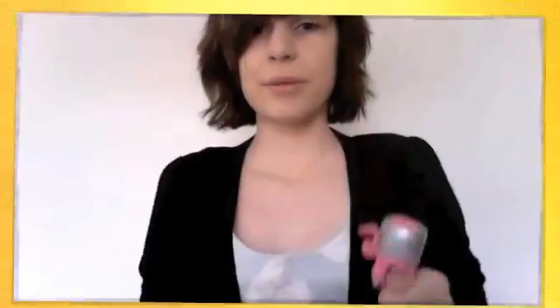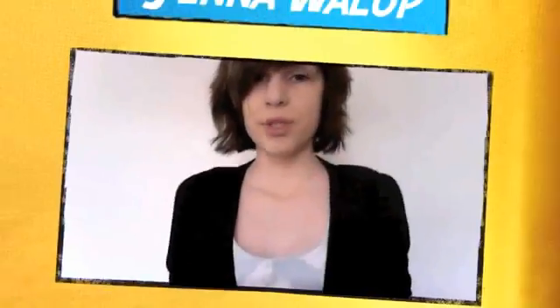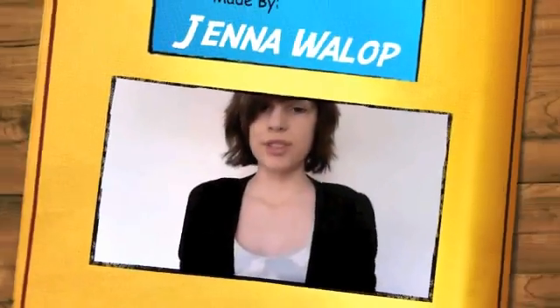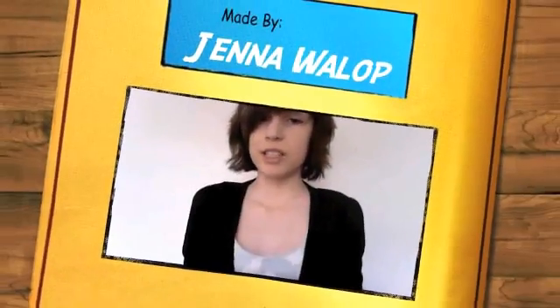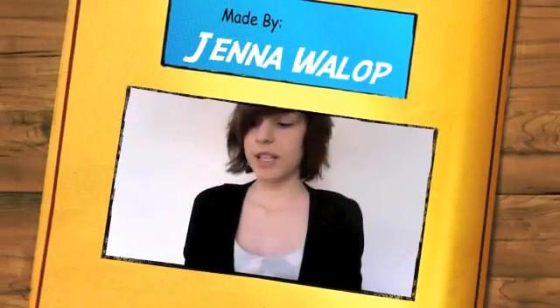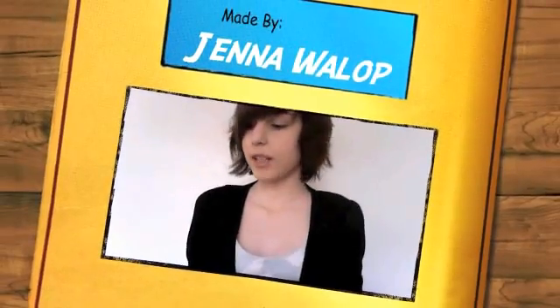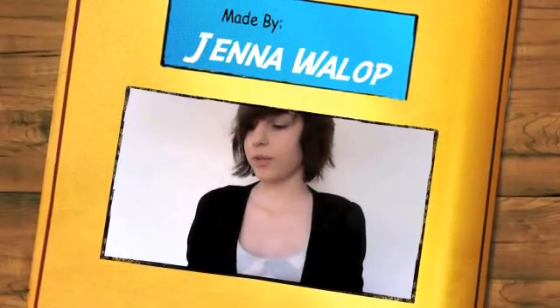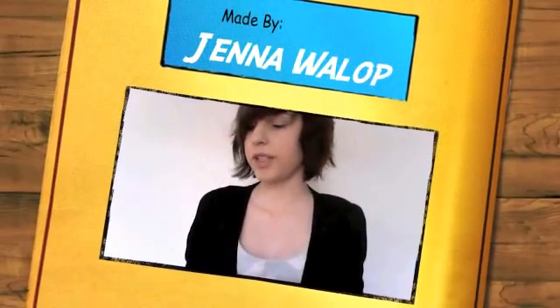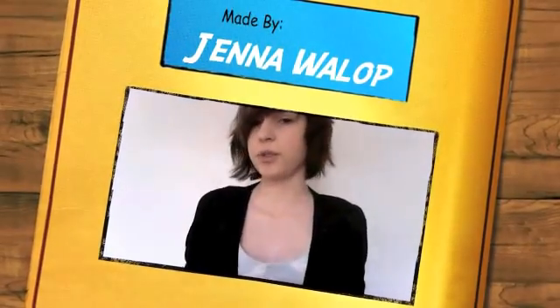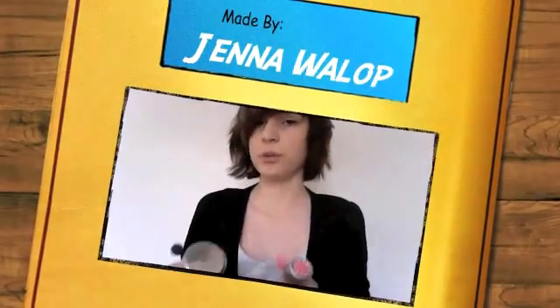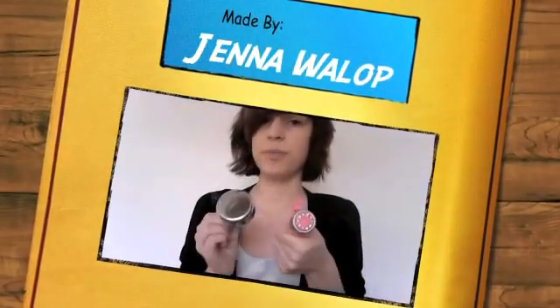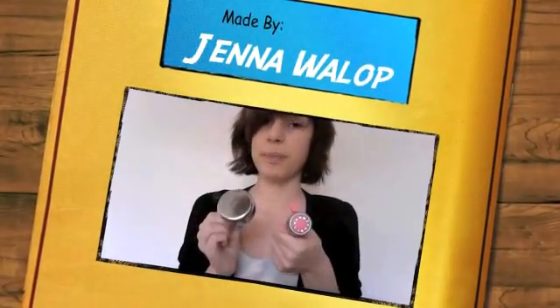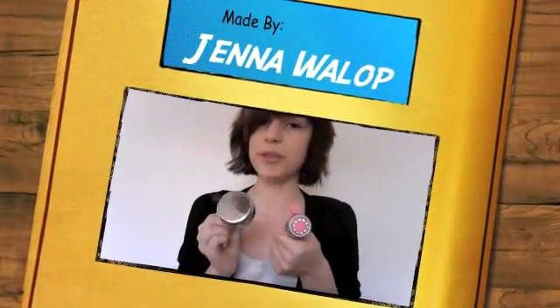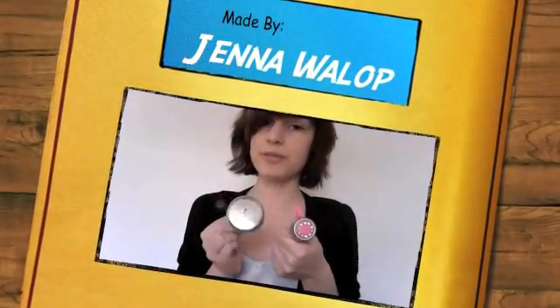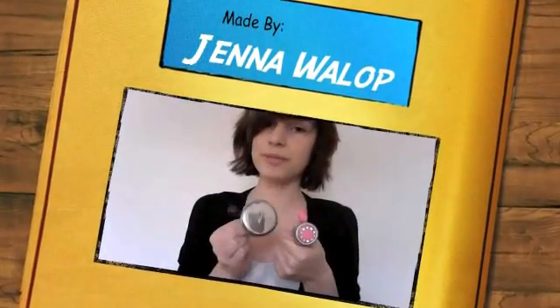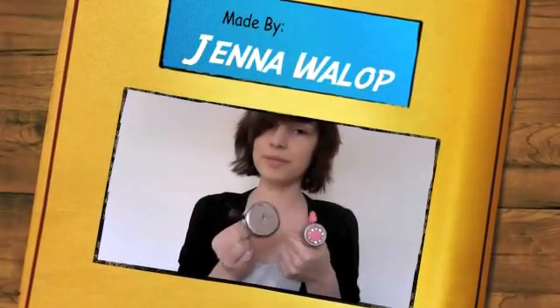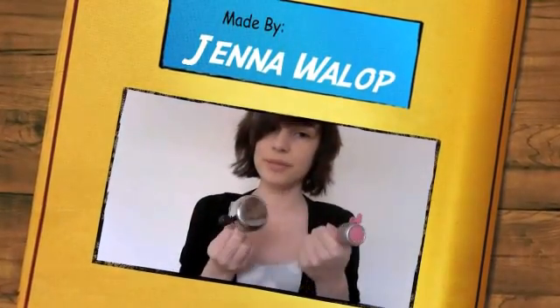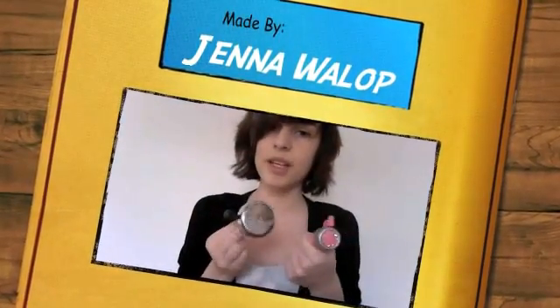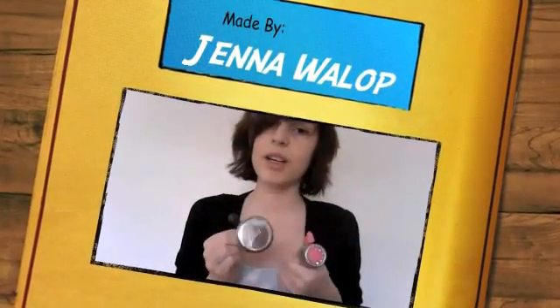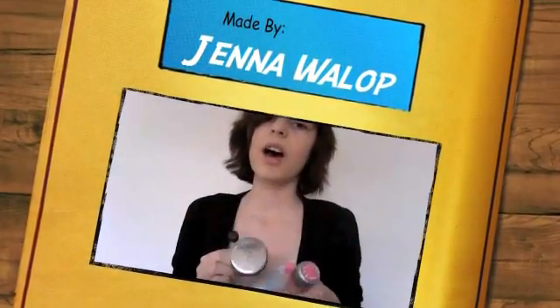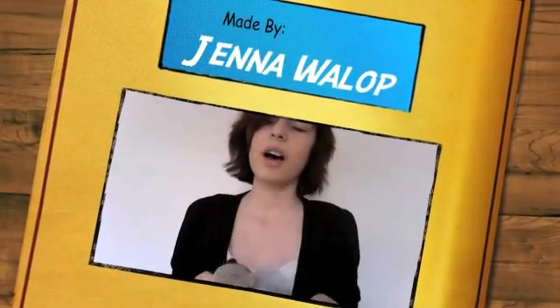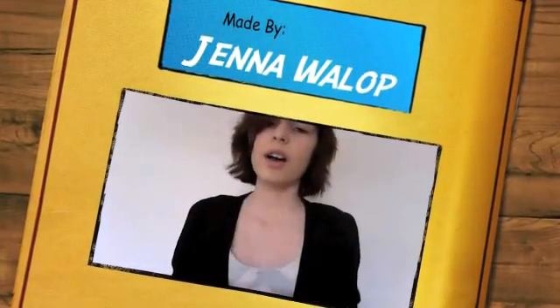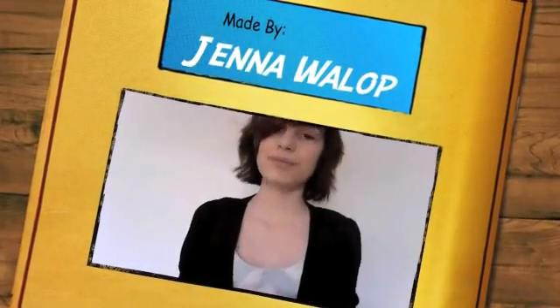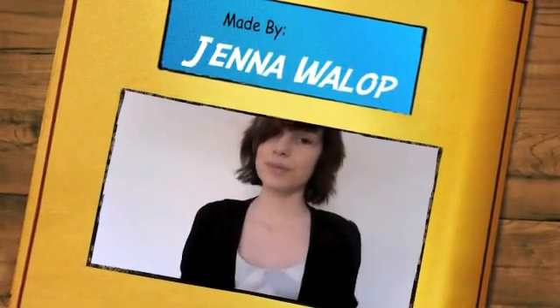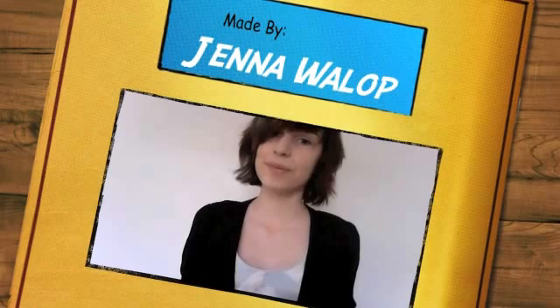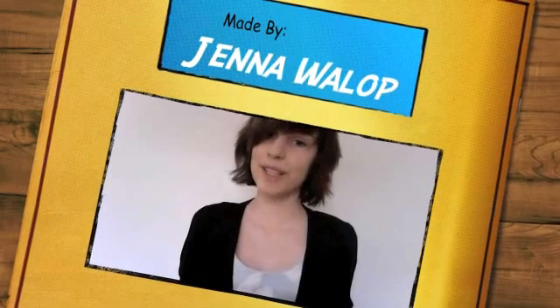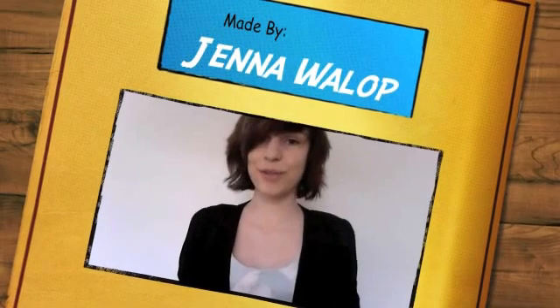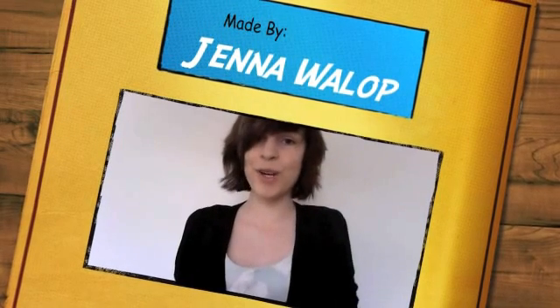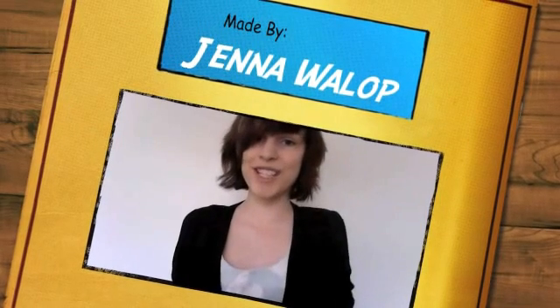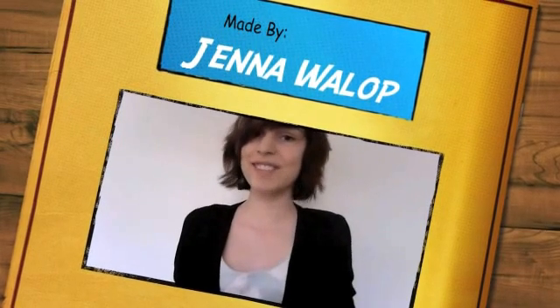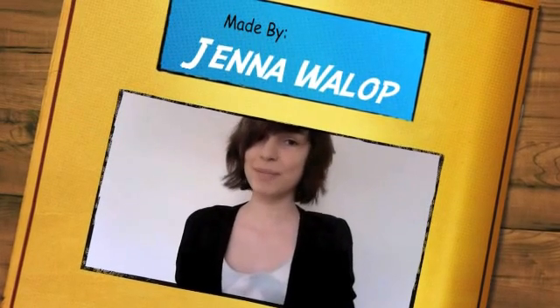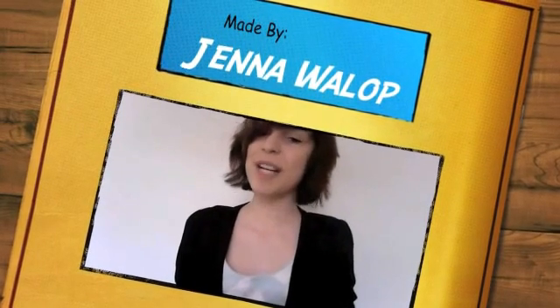And that was the explanation of these two bells. Thank you for watching. Bye bye.